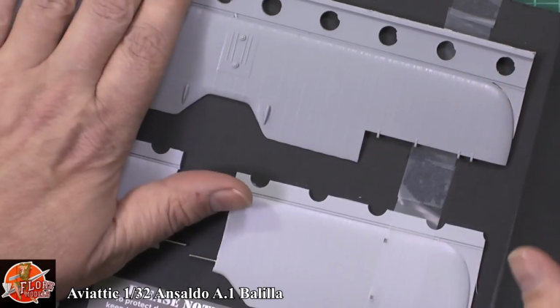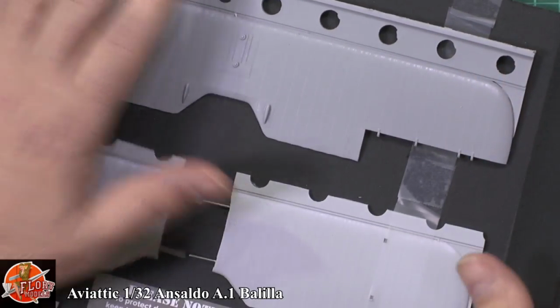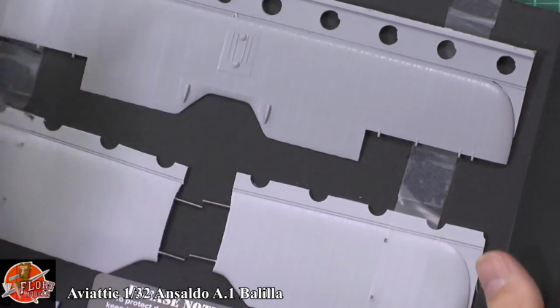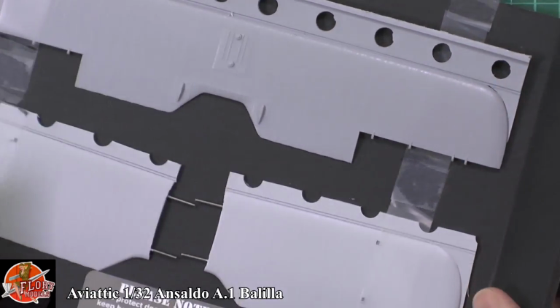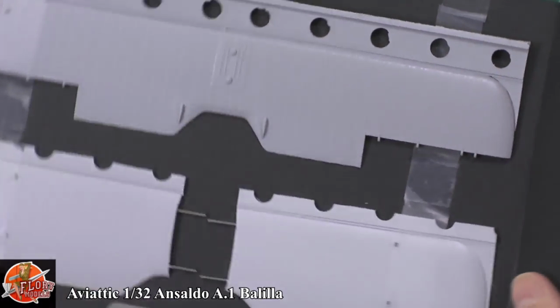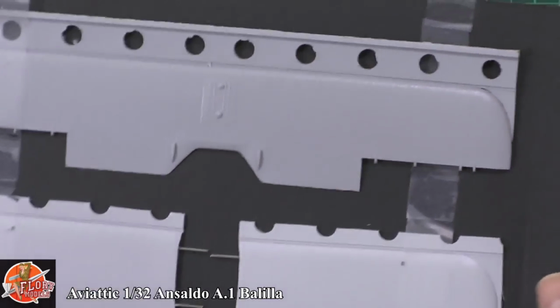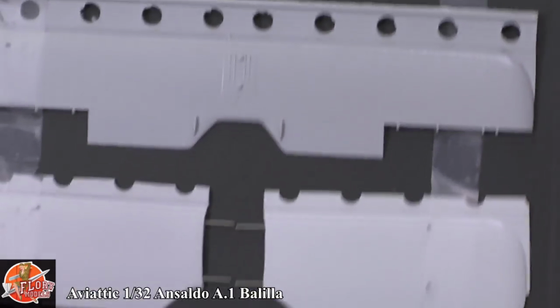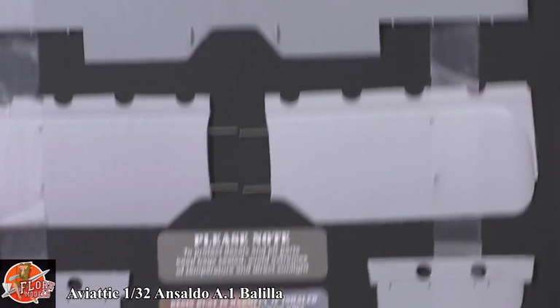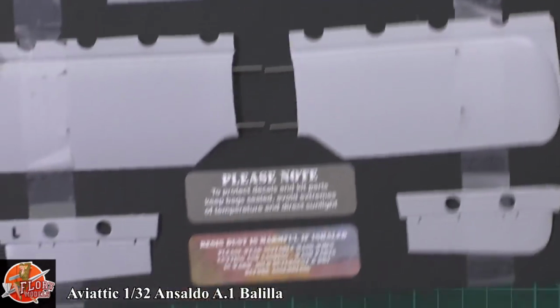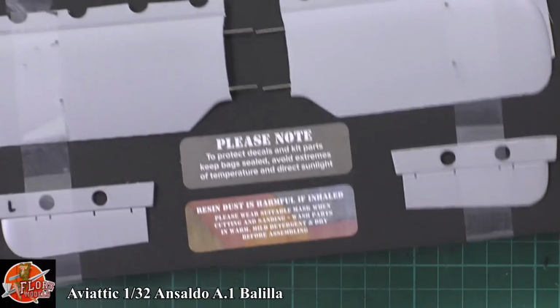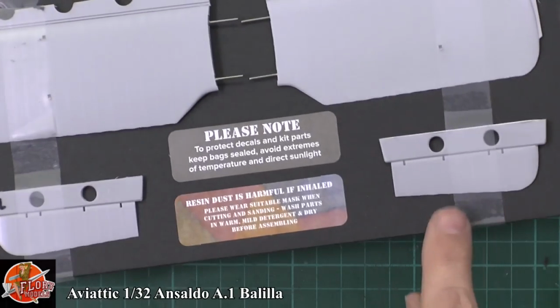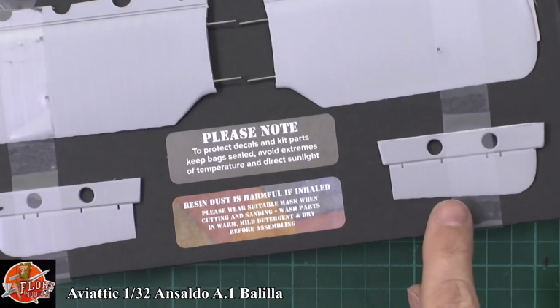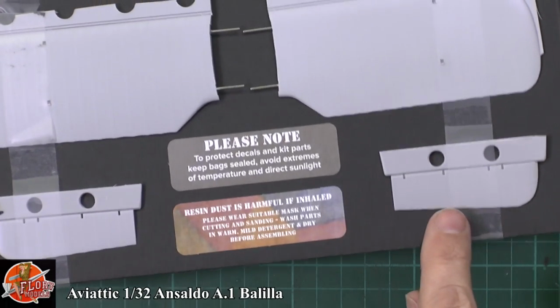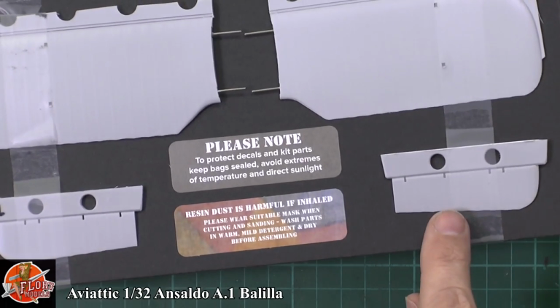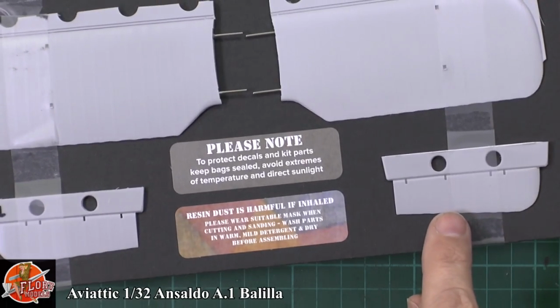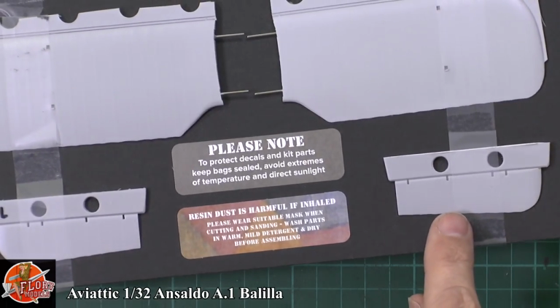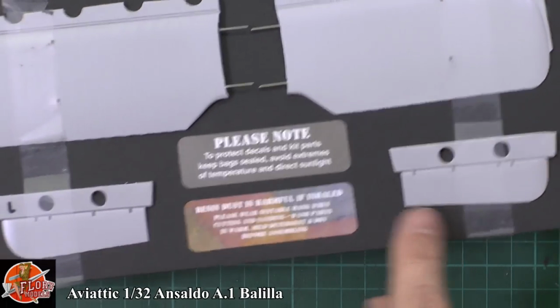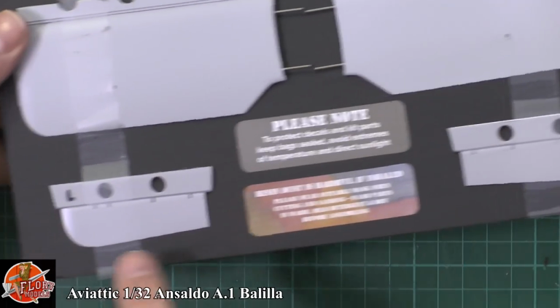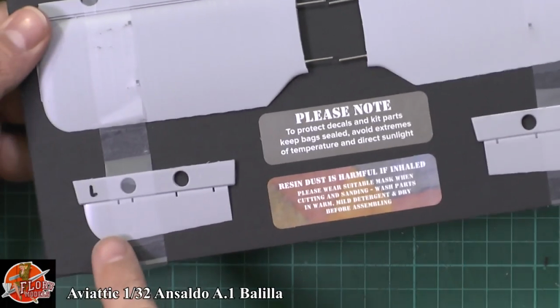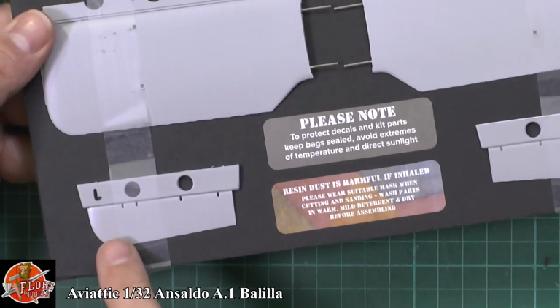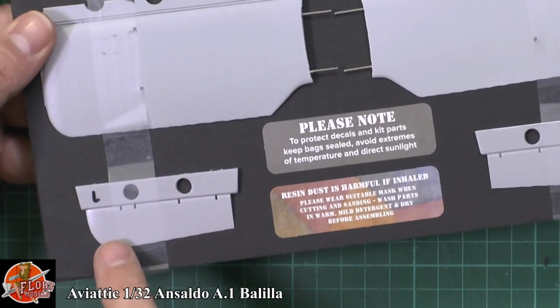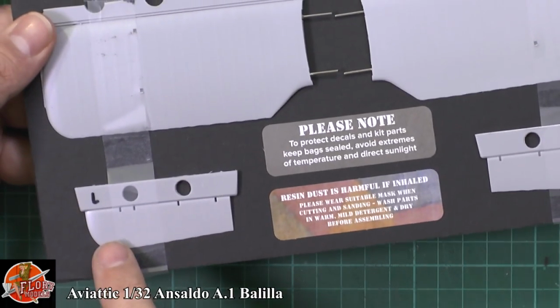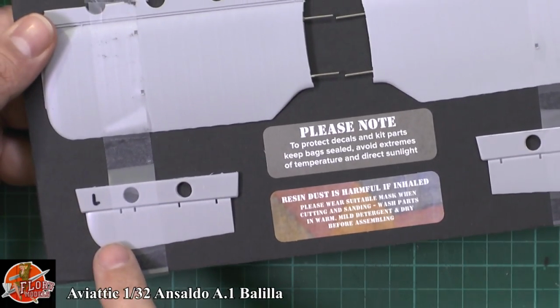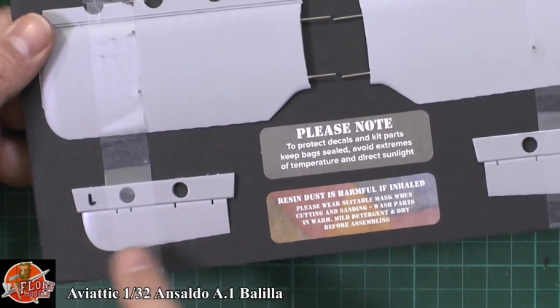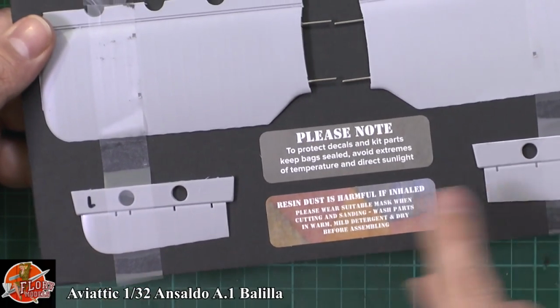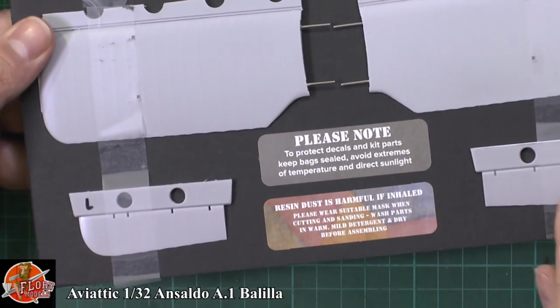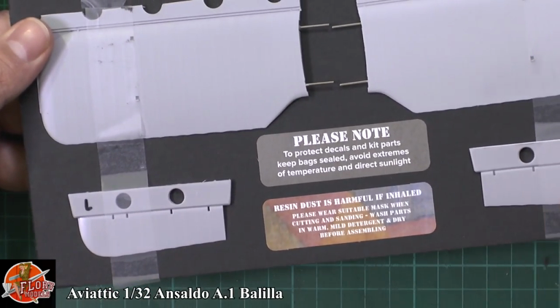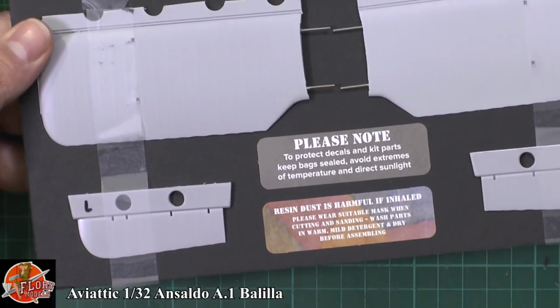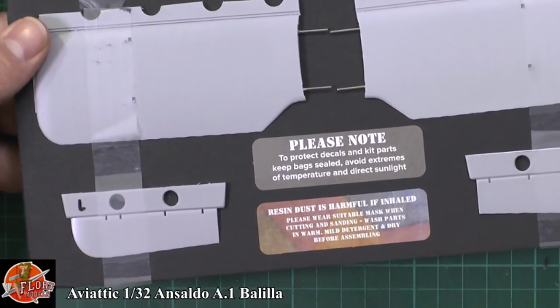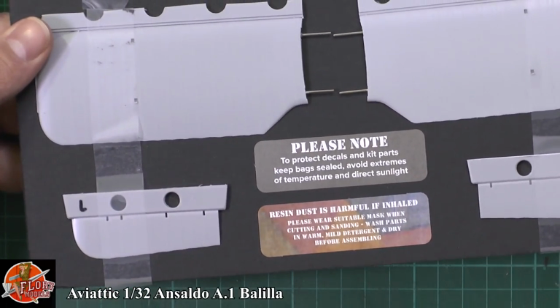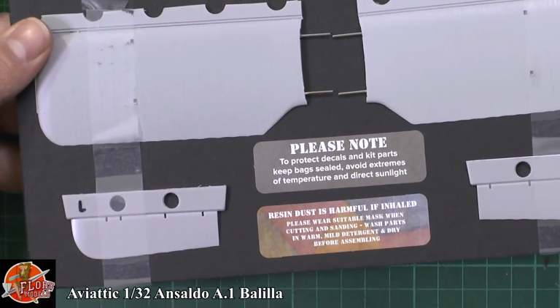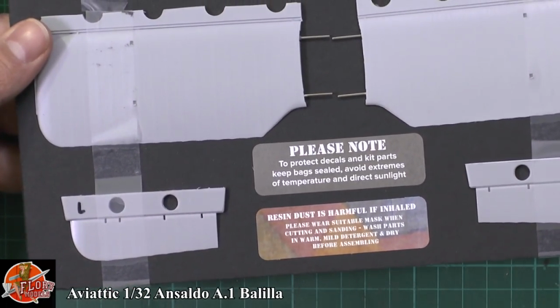Down at the bottom we've got the tail planes as well — absolutely fantastic, very nice indeed.